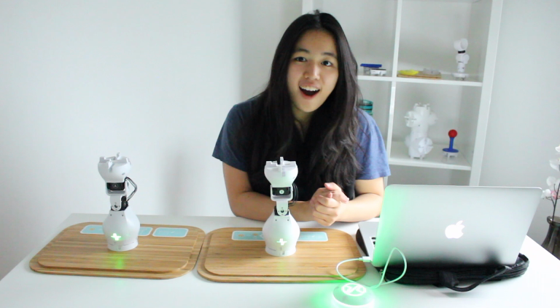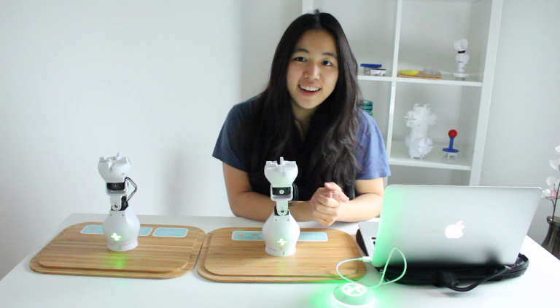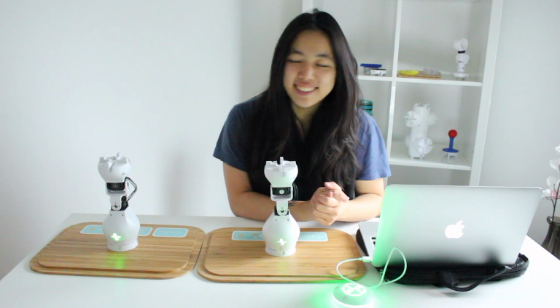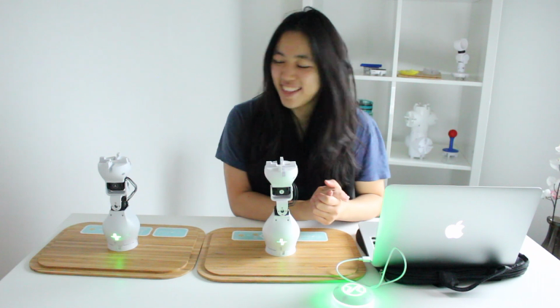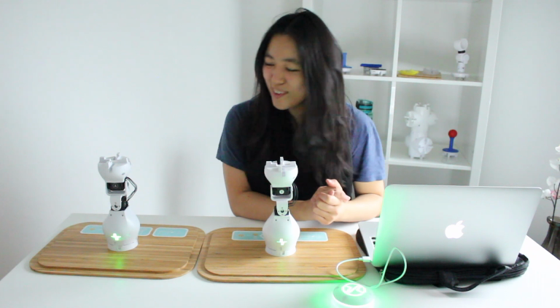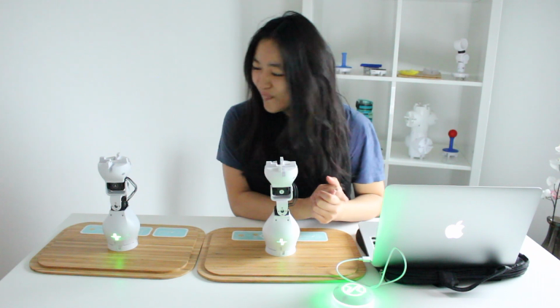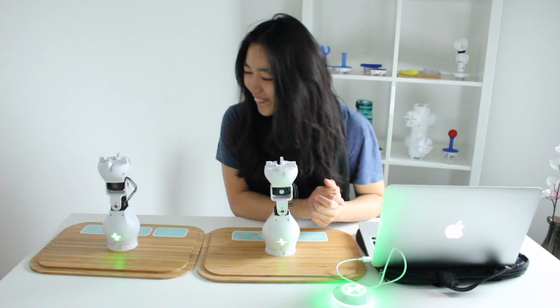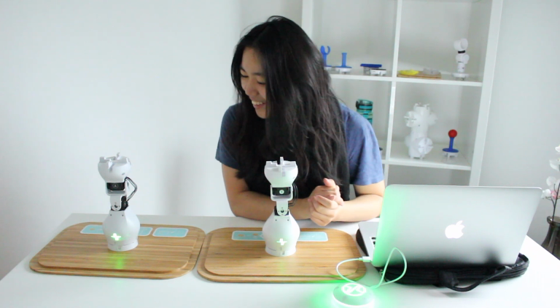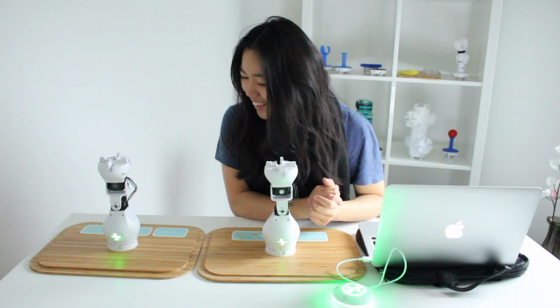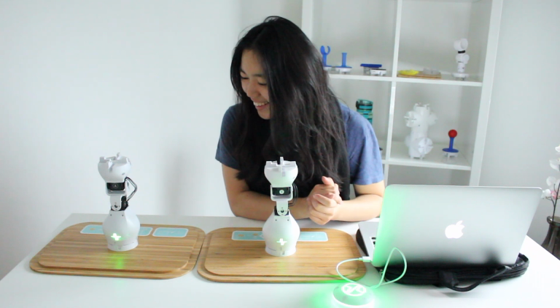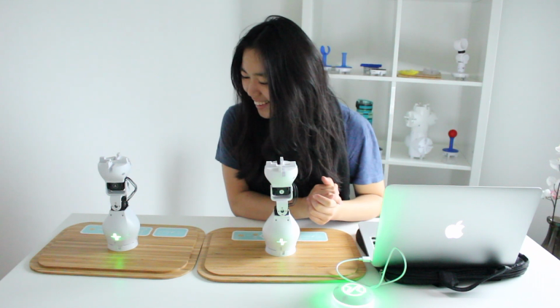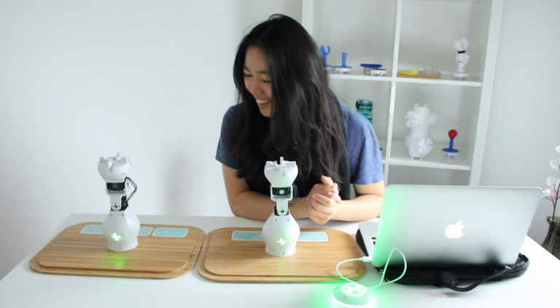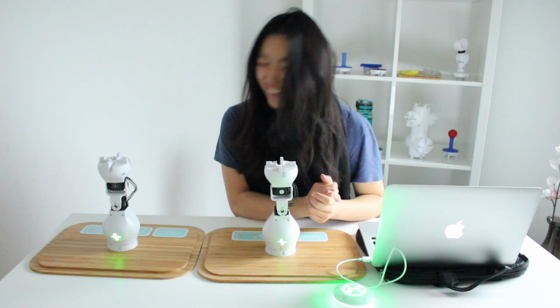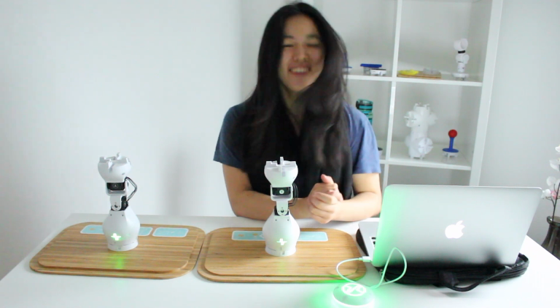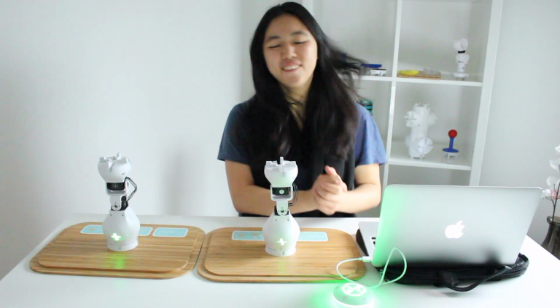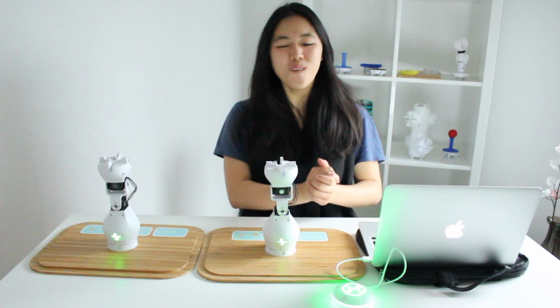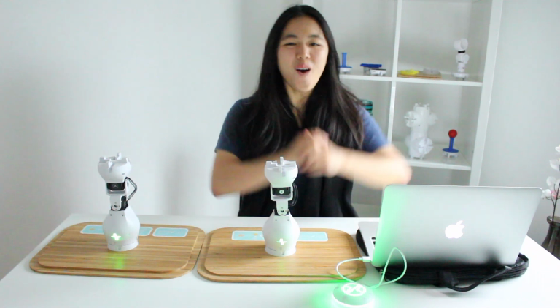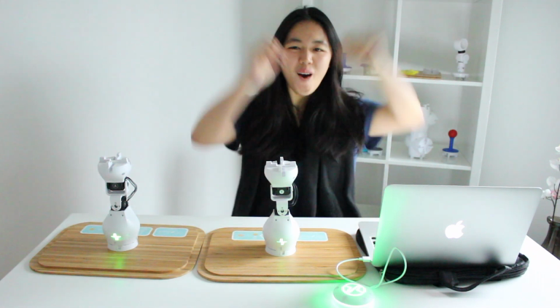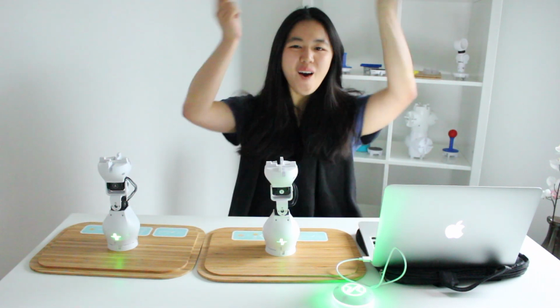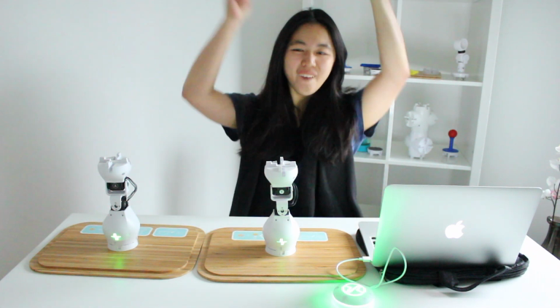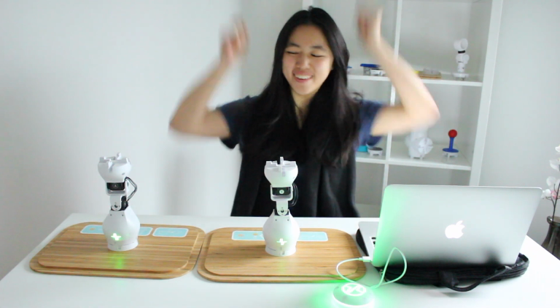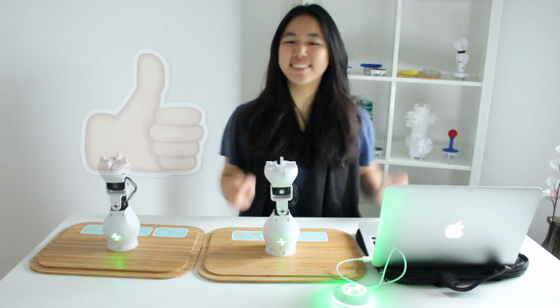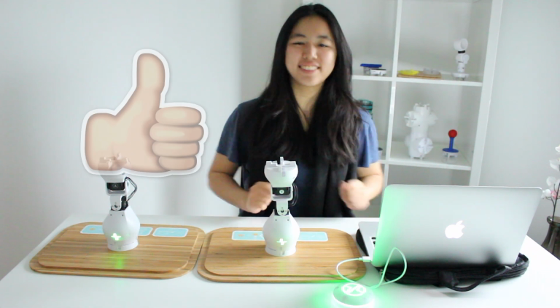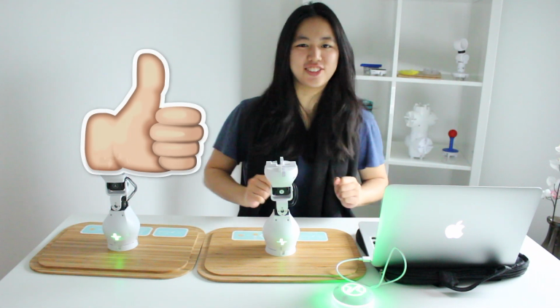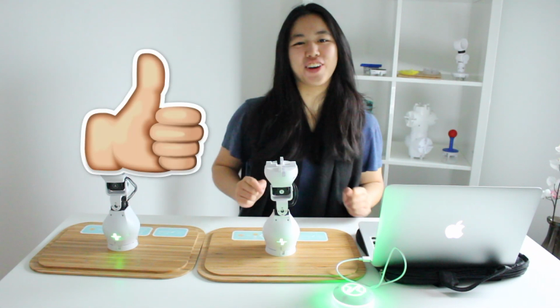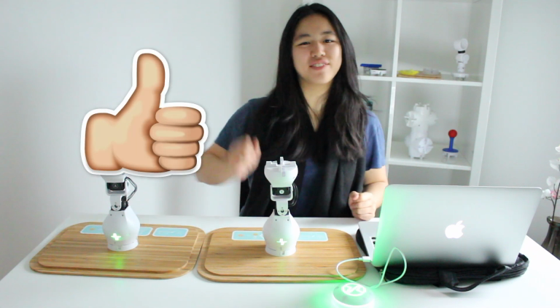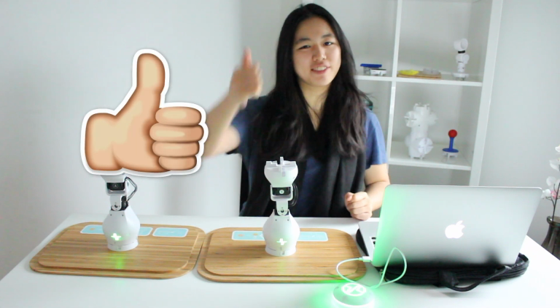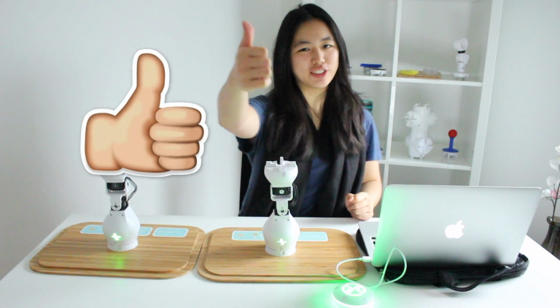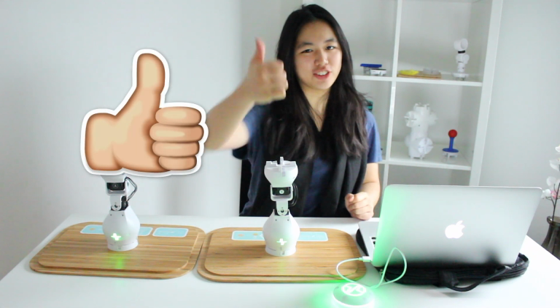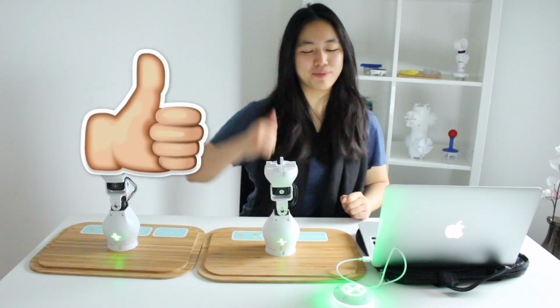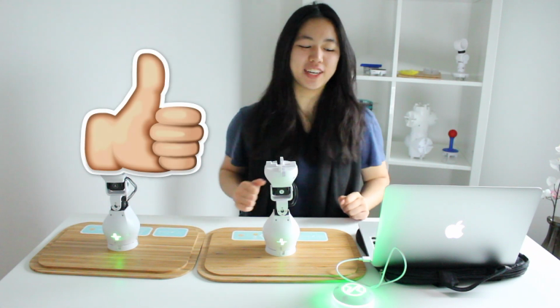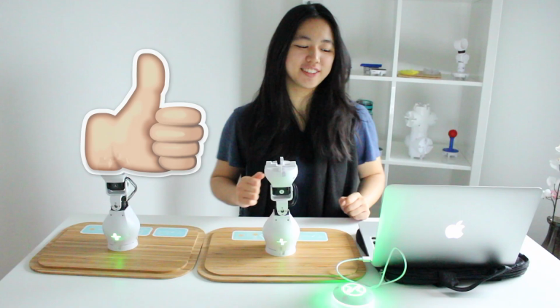Let's do it again. Isn't that cool? Good job, guys.